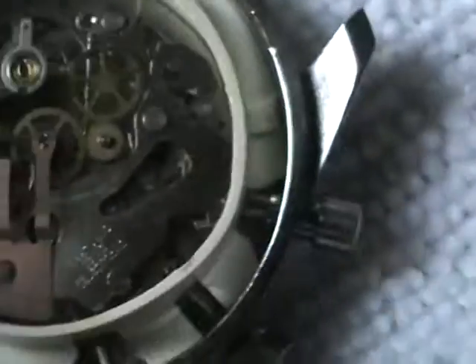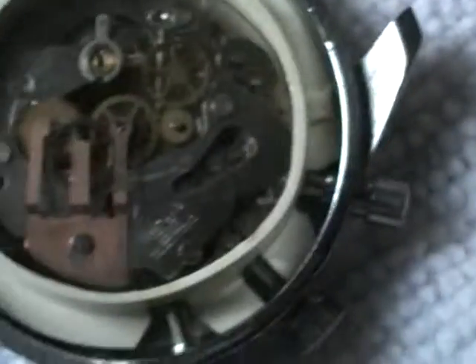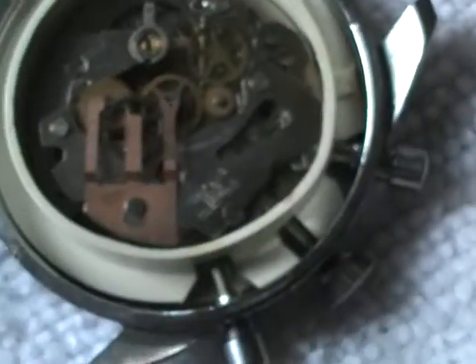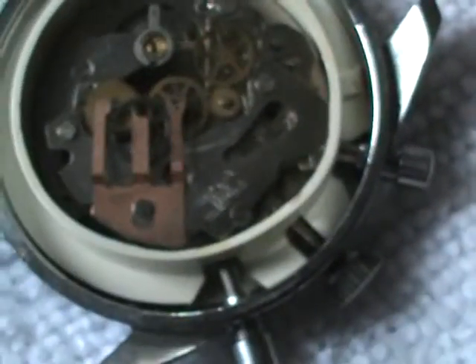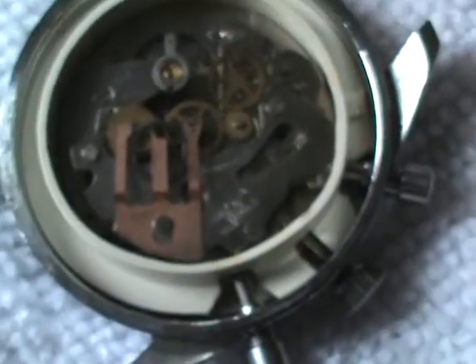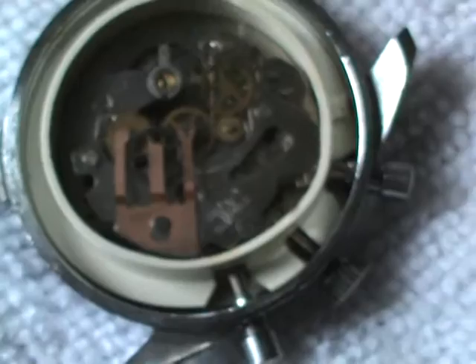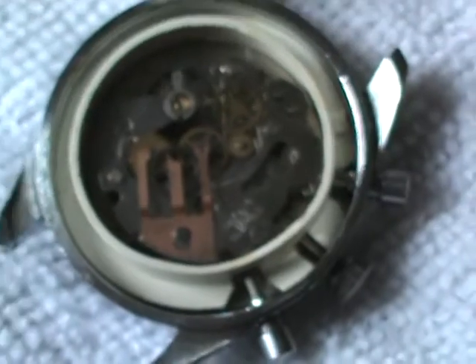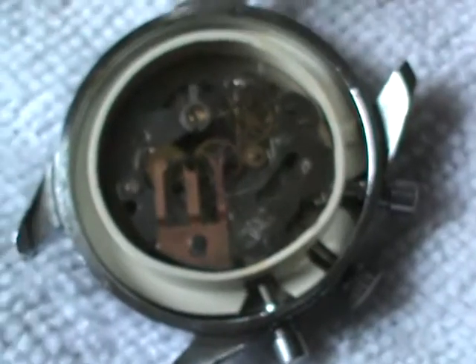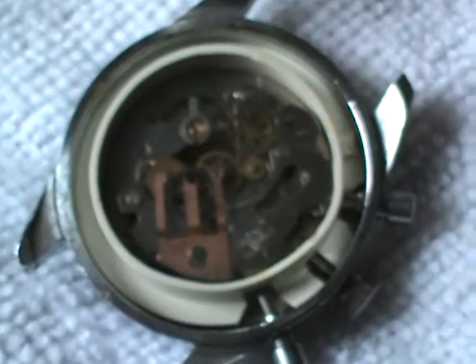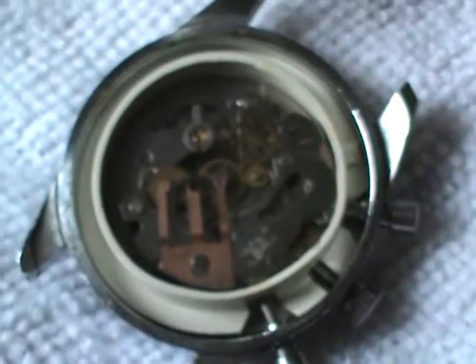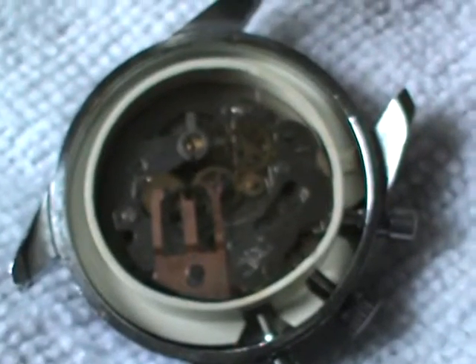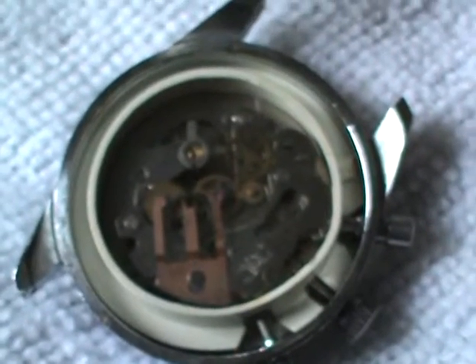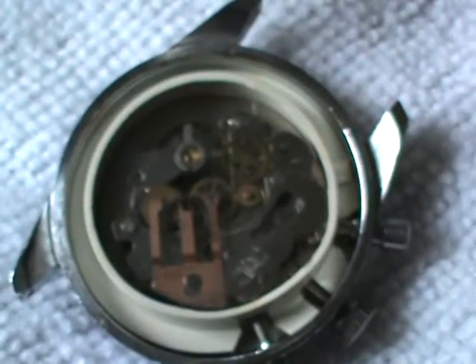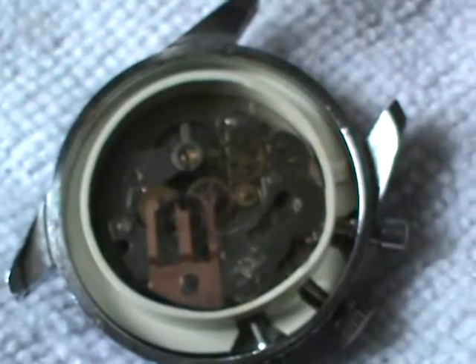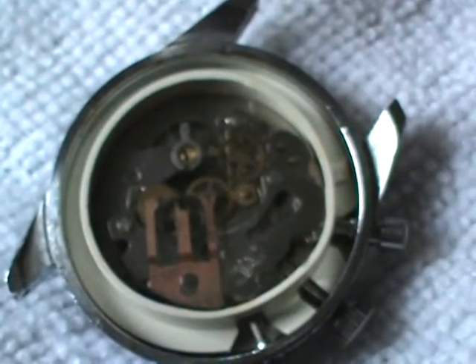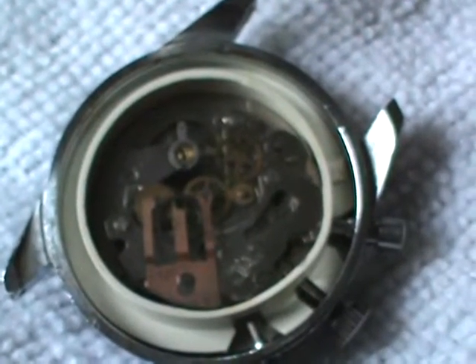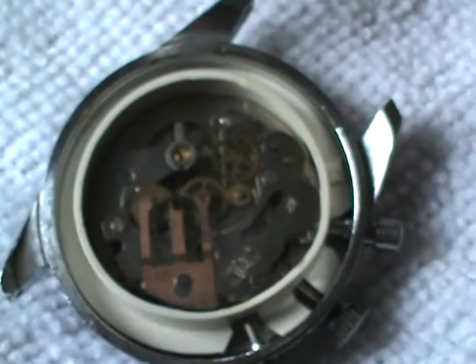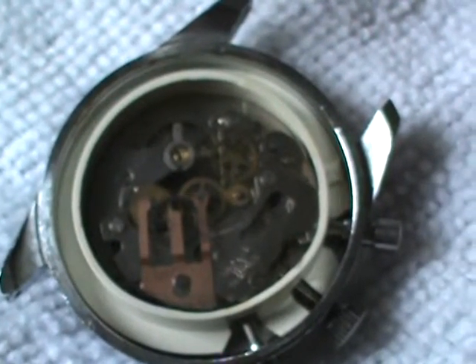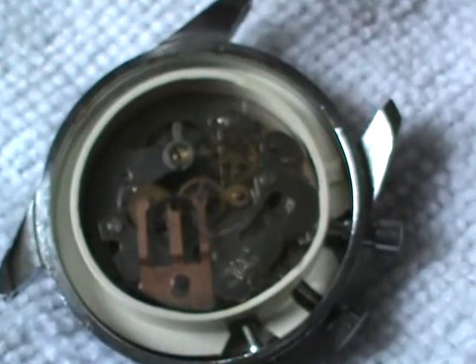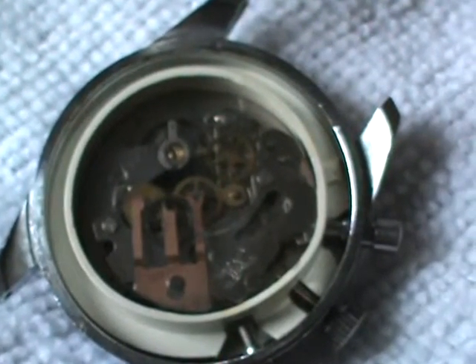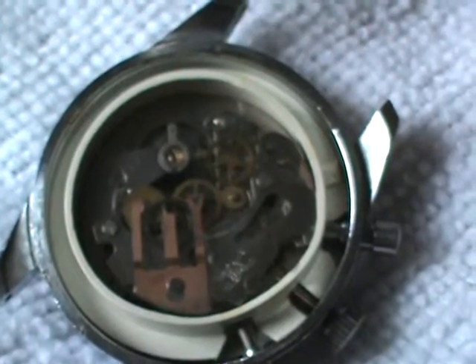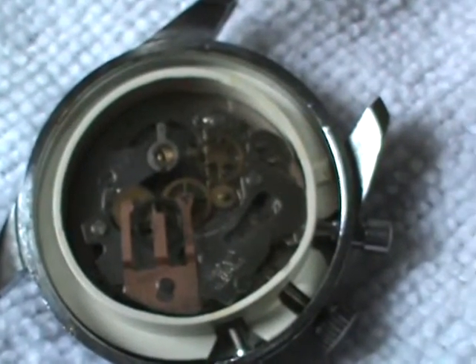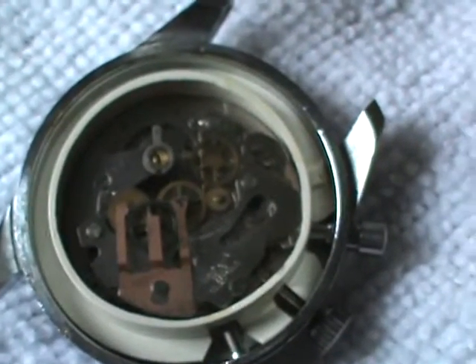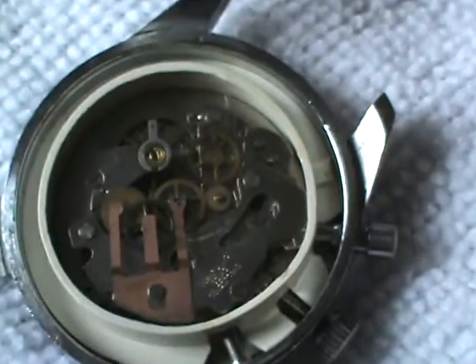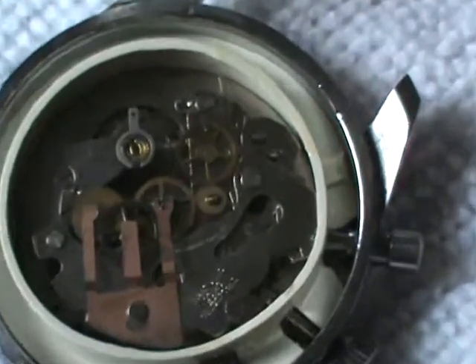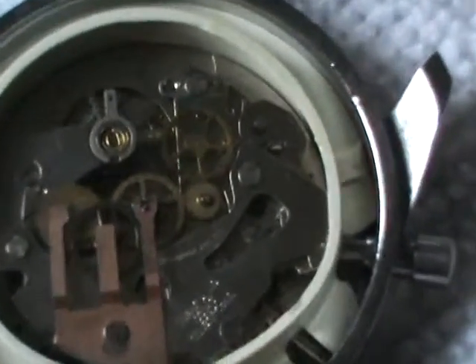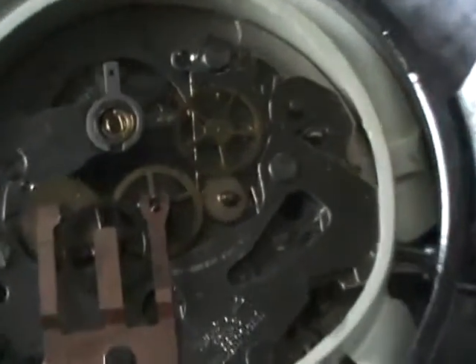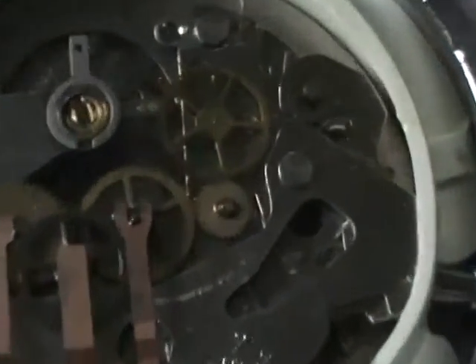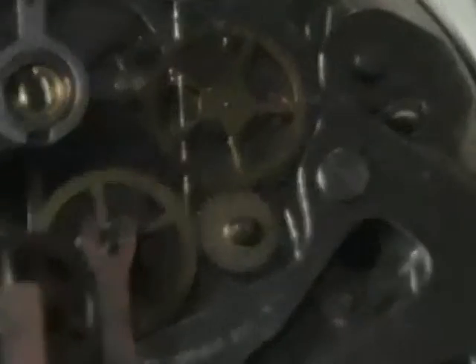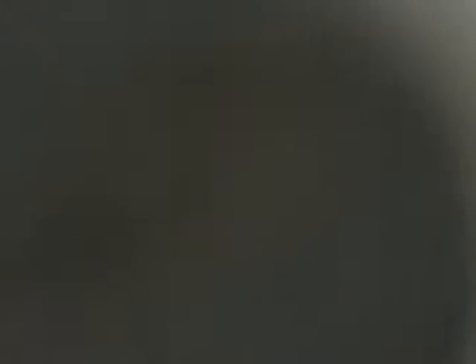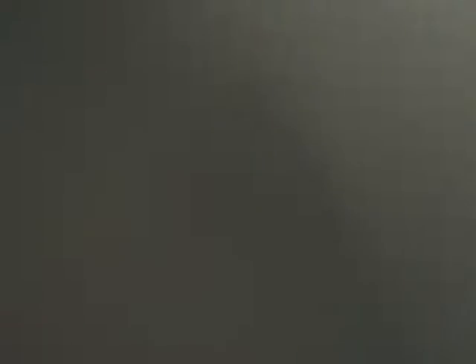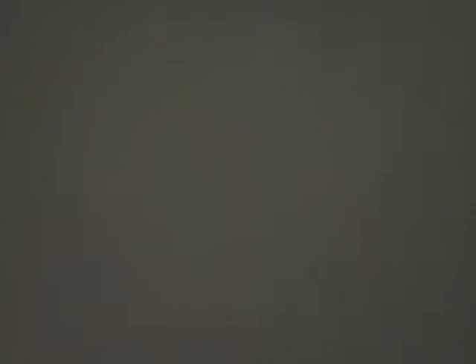I hope you enjoy it, and that's my Chateau Vintage watch.